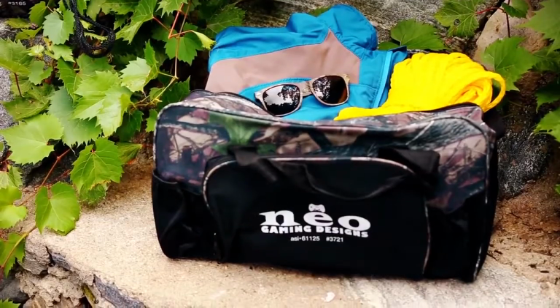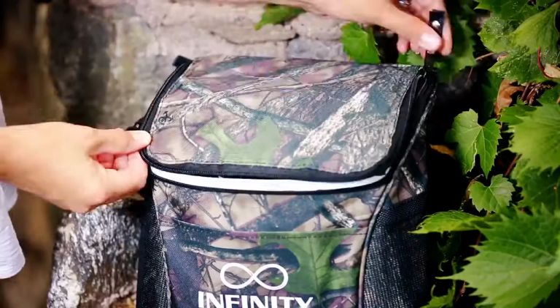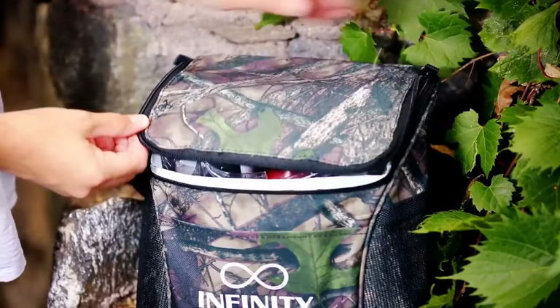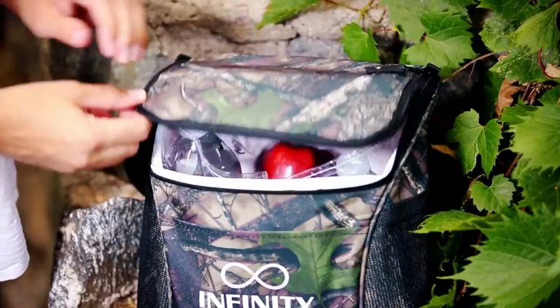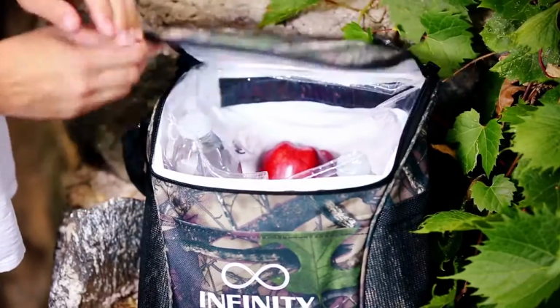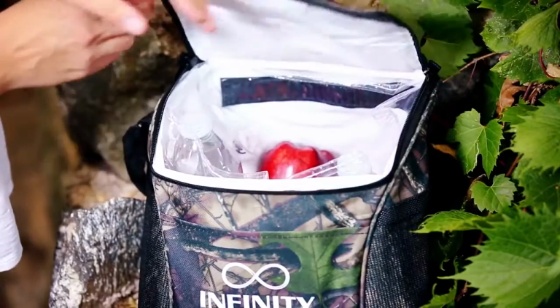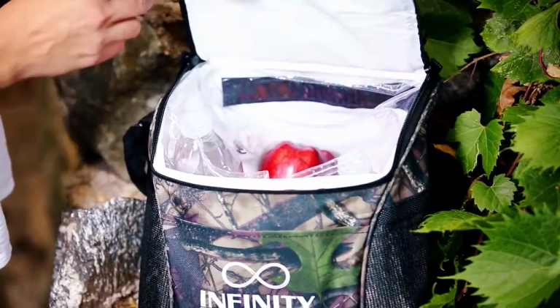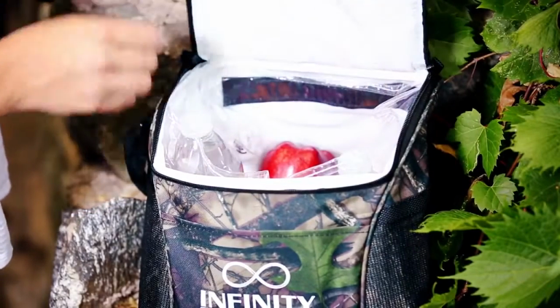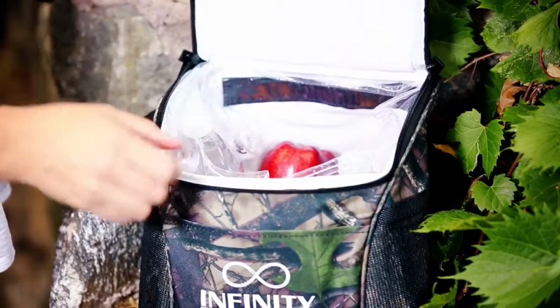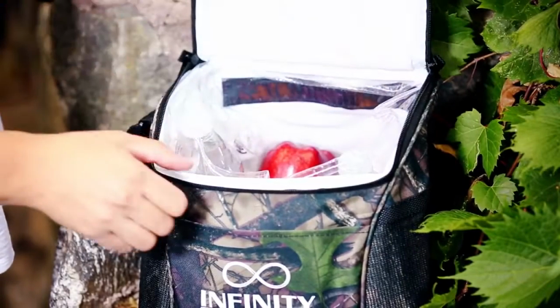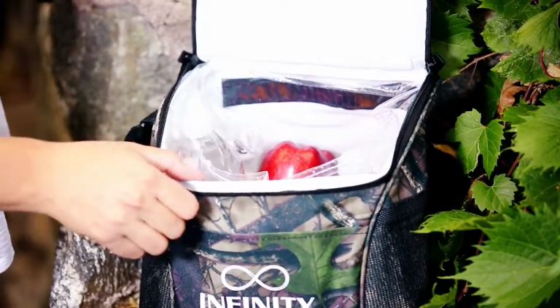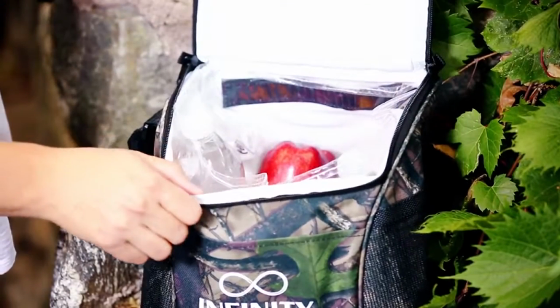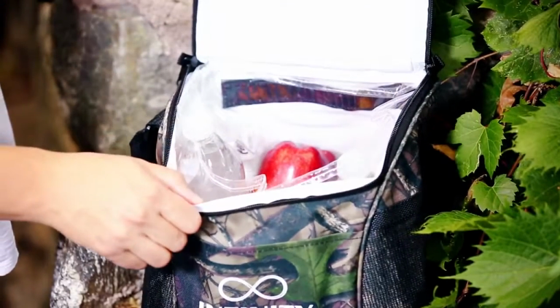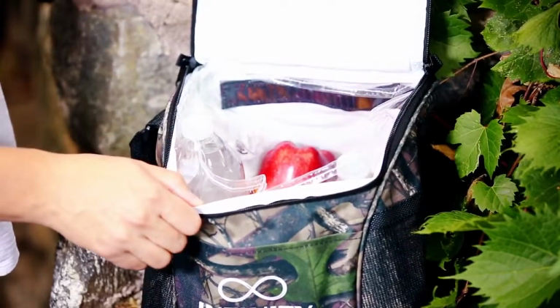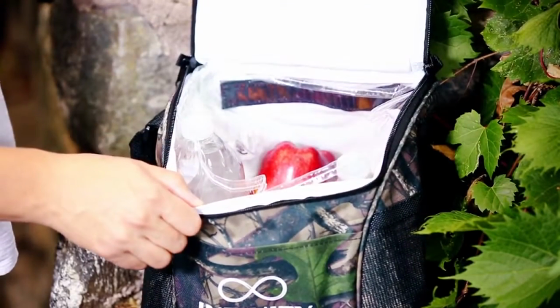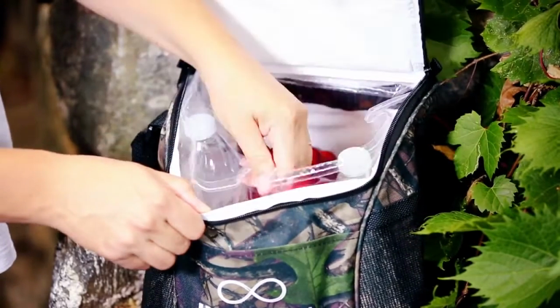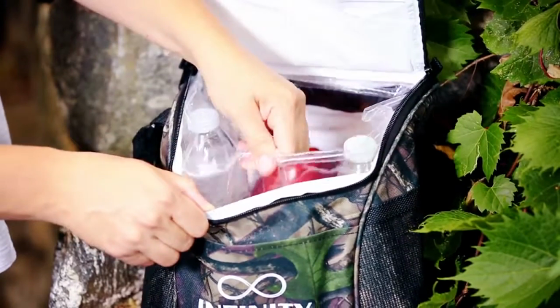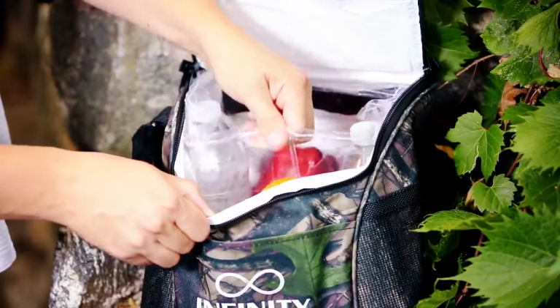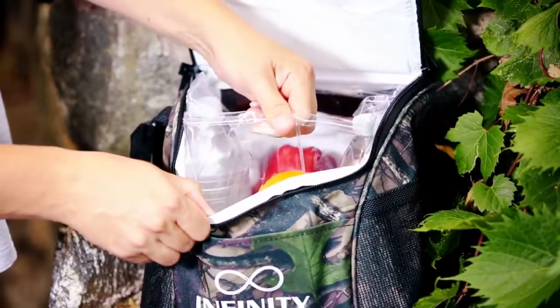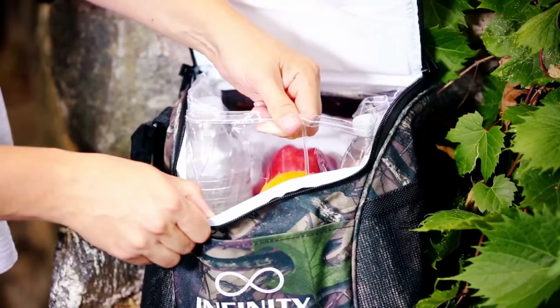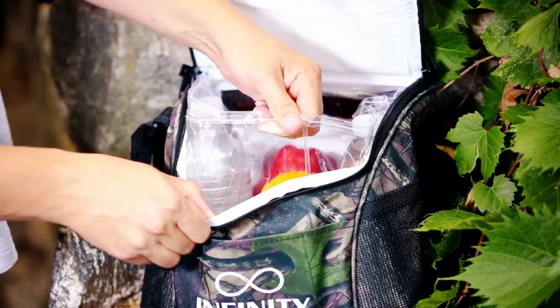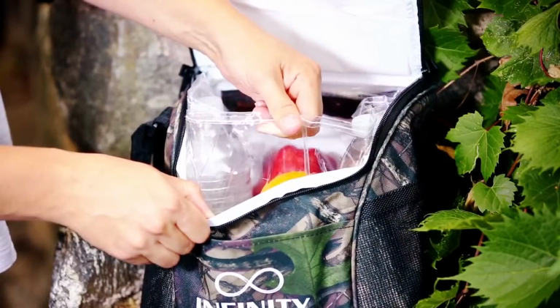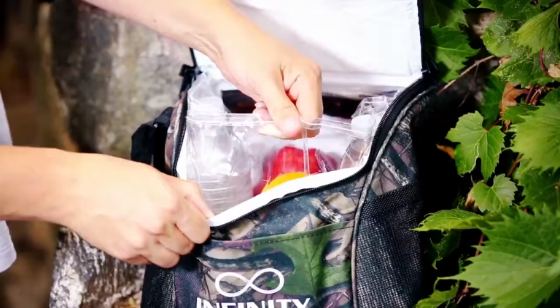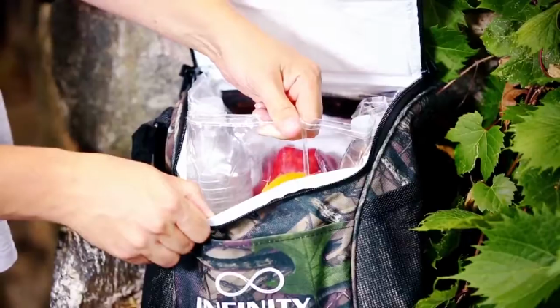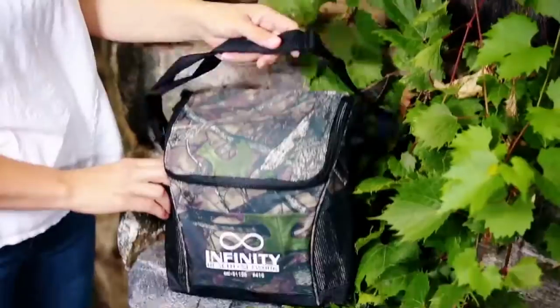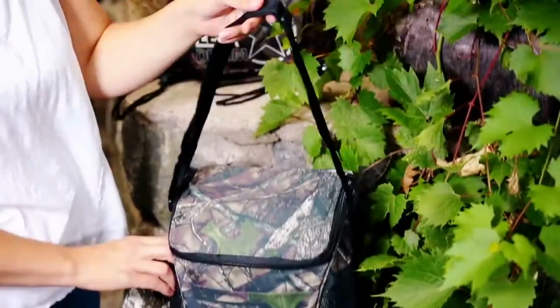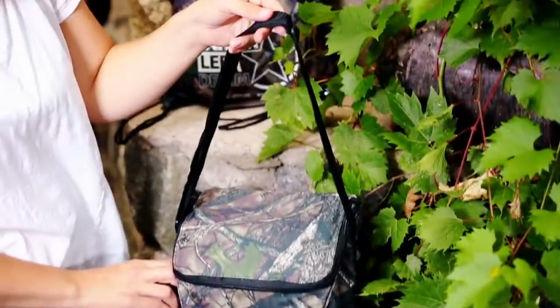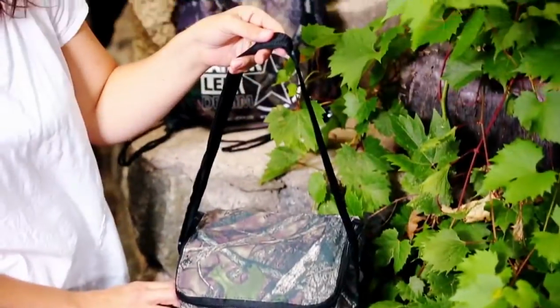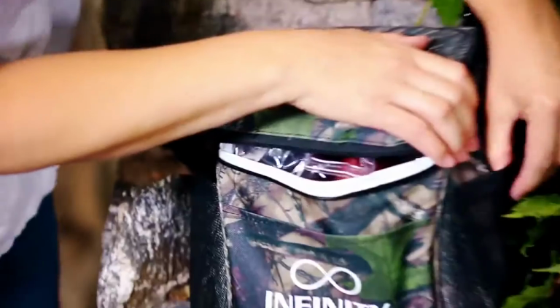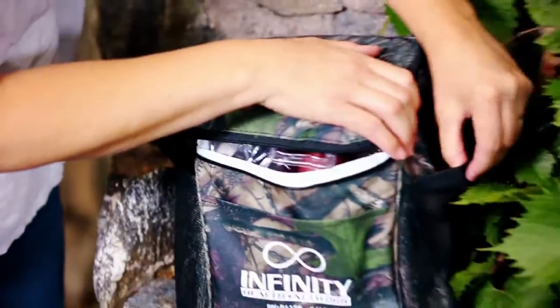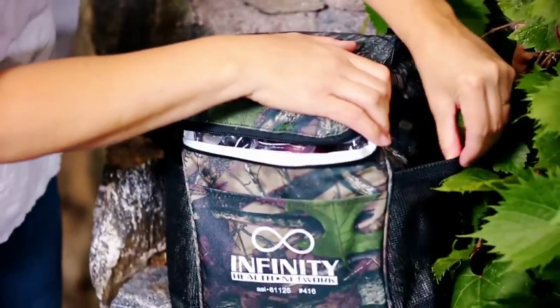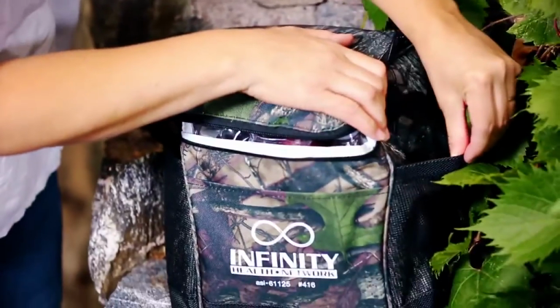Keep cool. The watertight insulated PEVA line cooler bag has a ballistic PVC bottom, shoulder strap, and two side pockets.